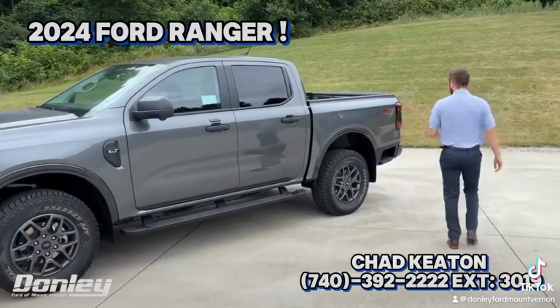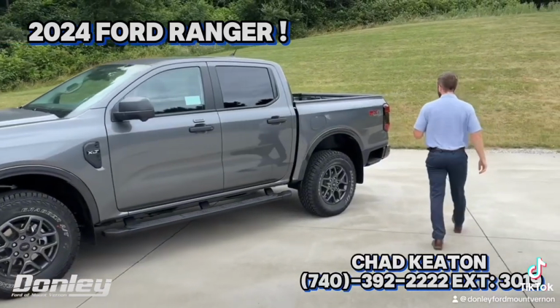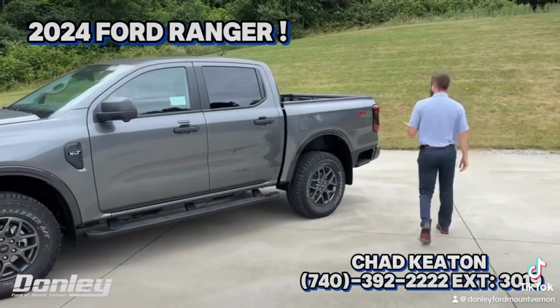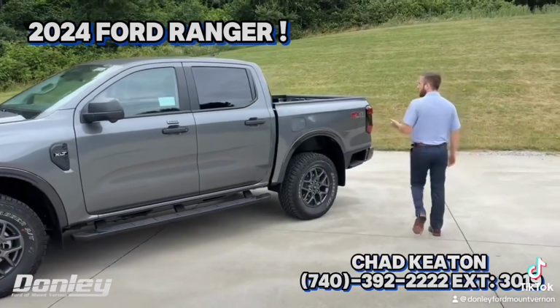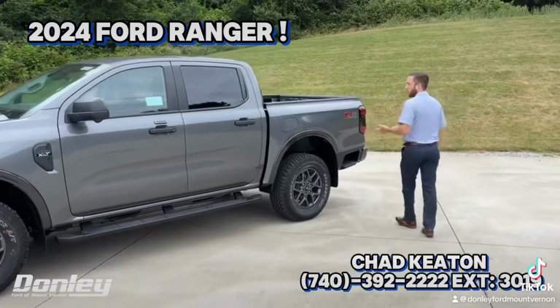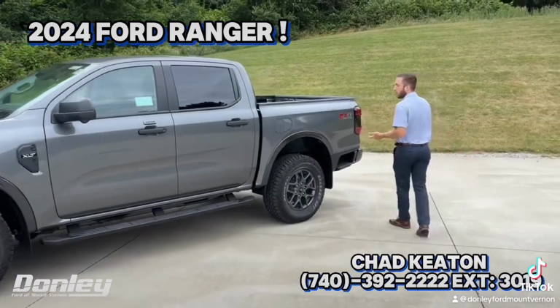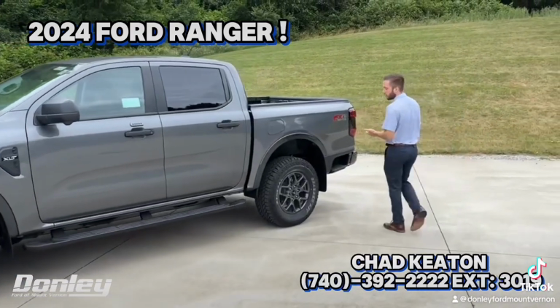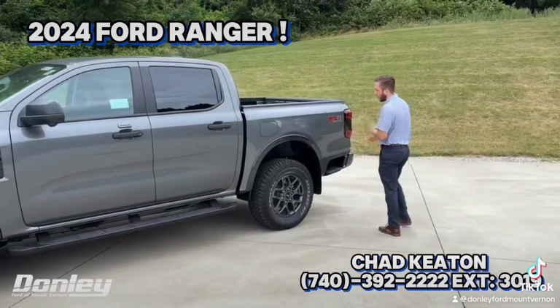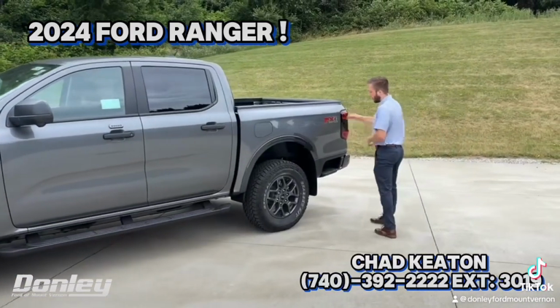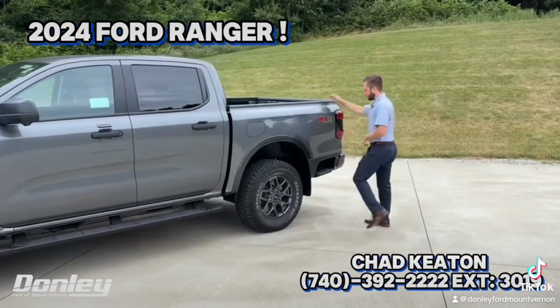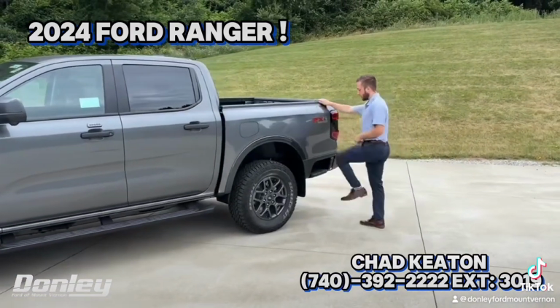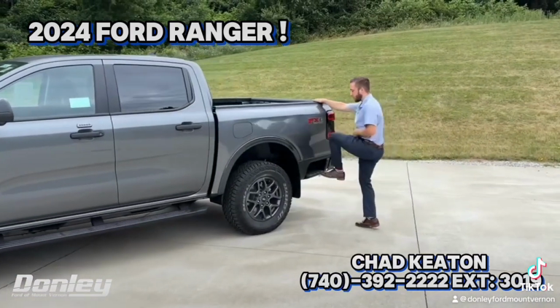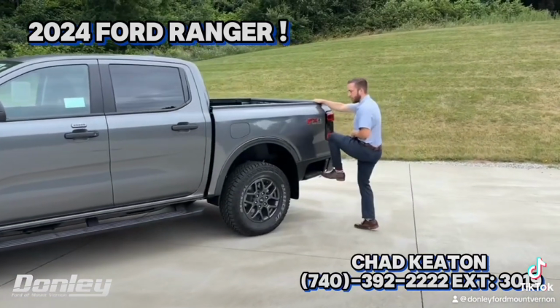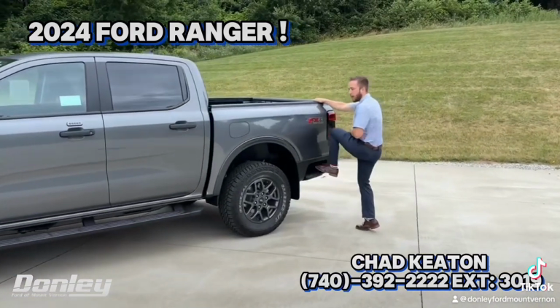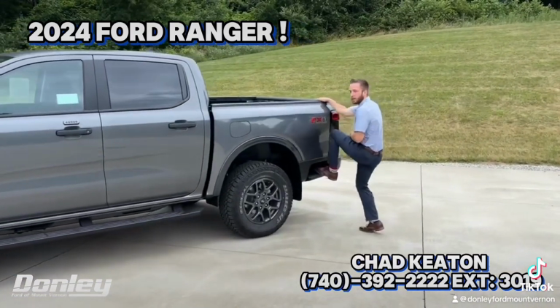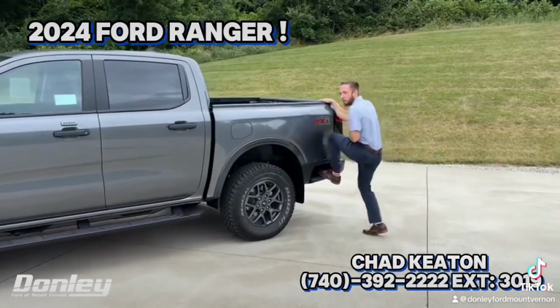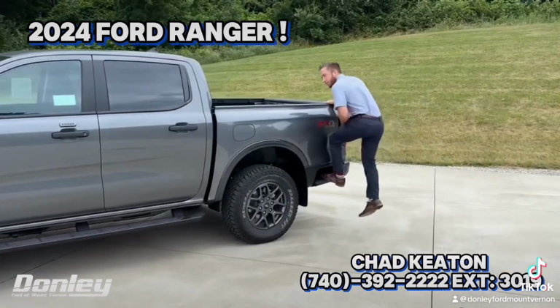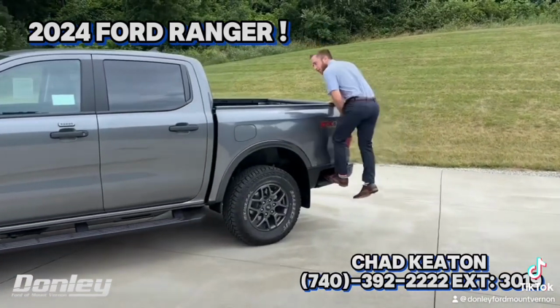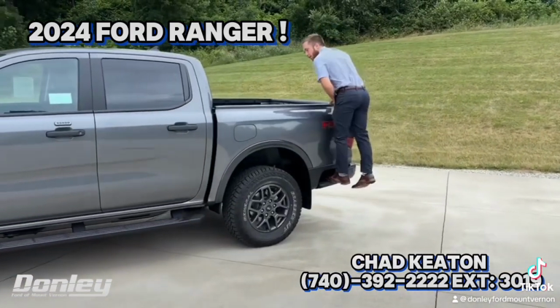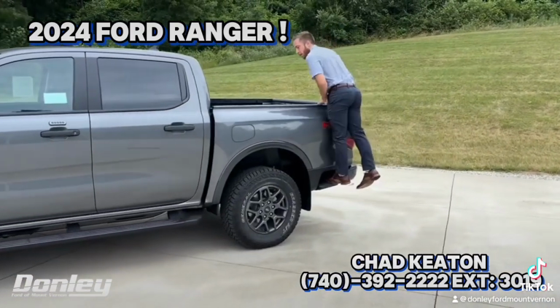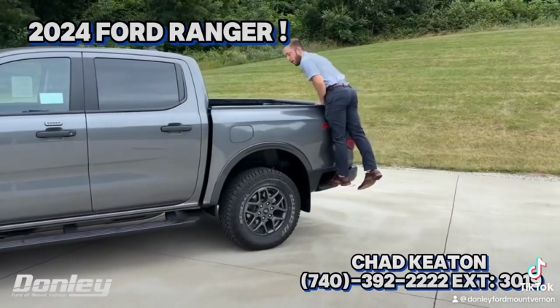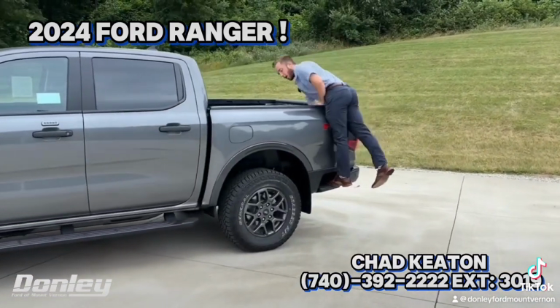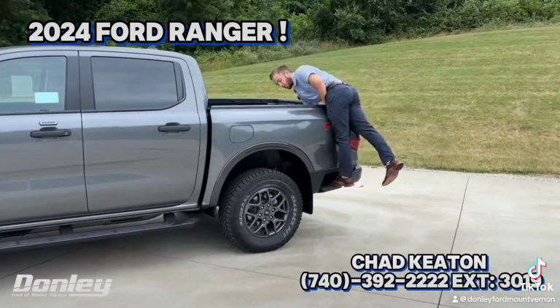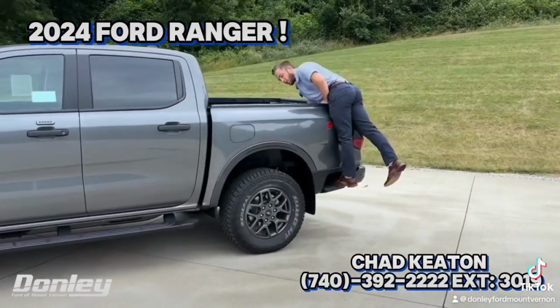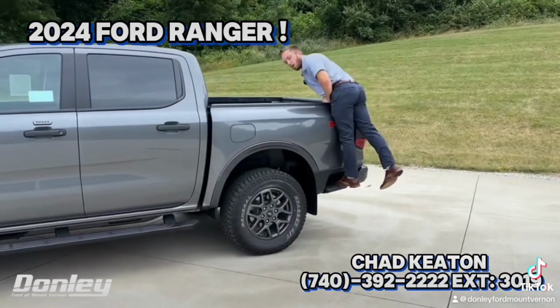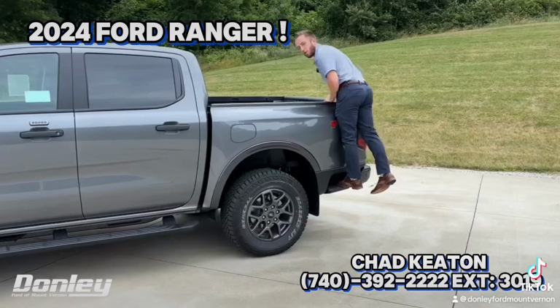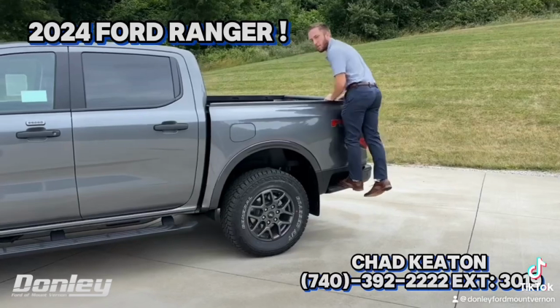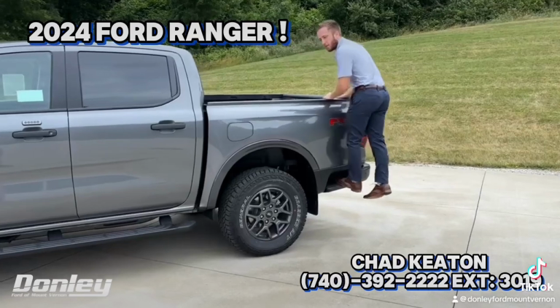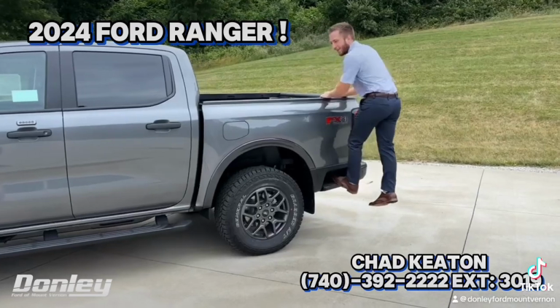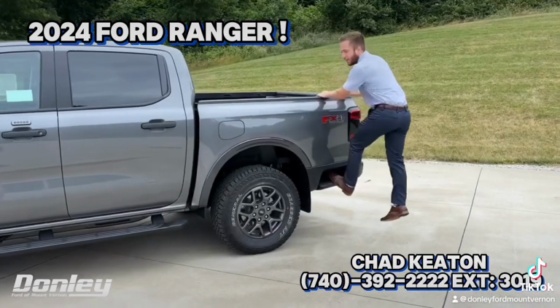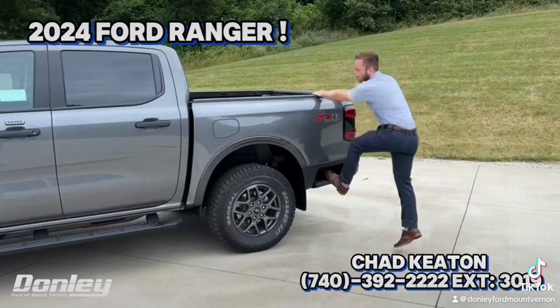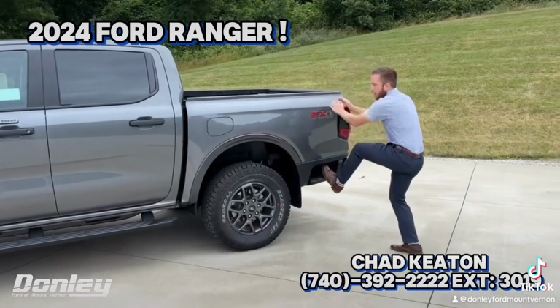One key feature I like a lot is the step back here — it helps you reach over and grab stuff in the bed.